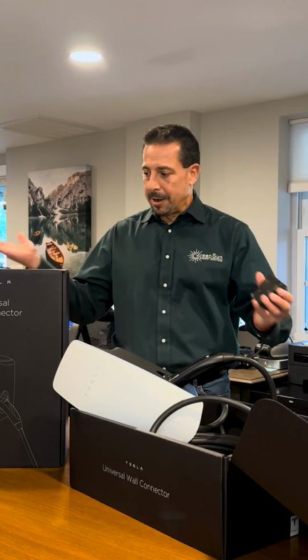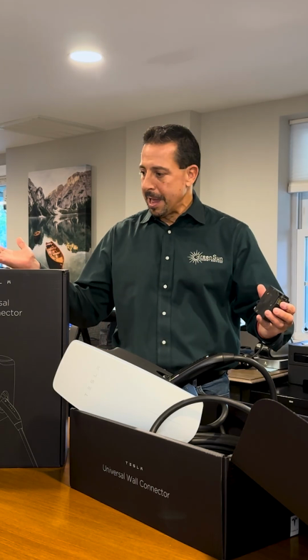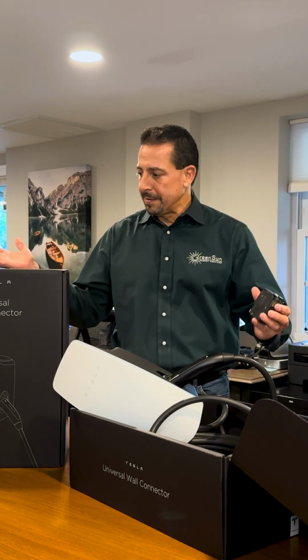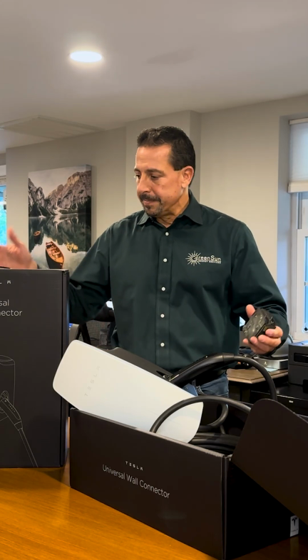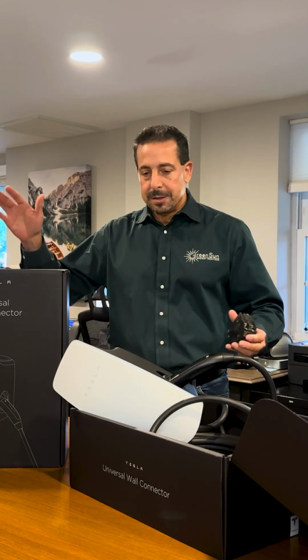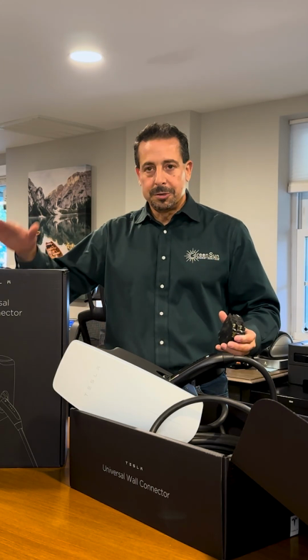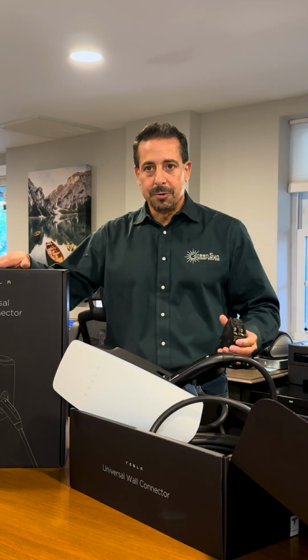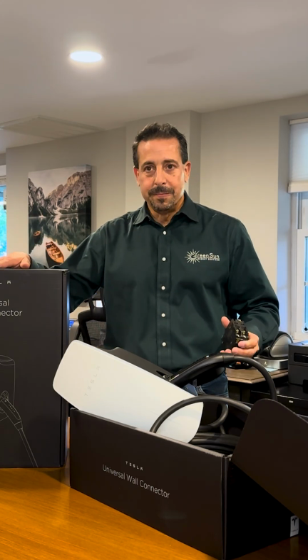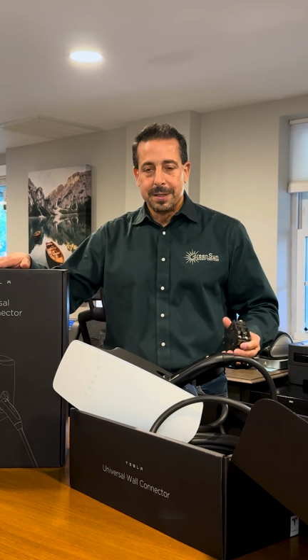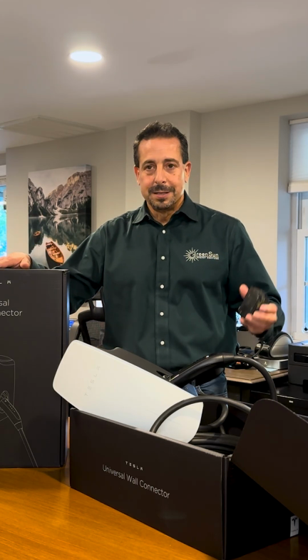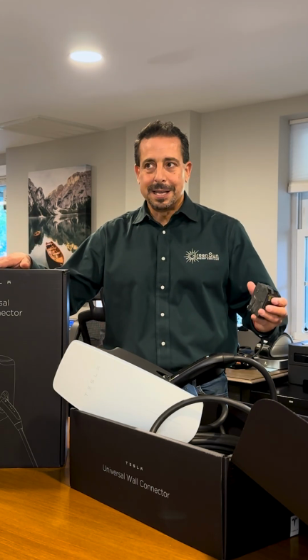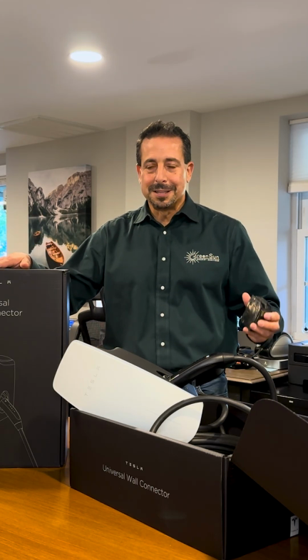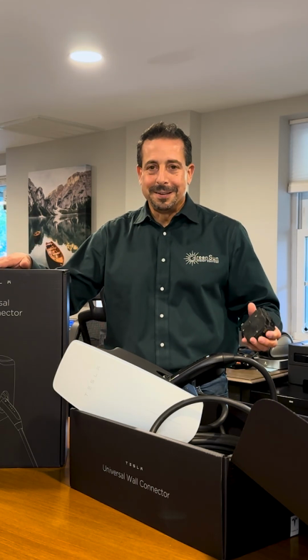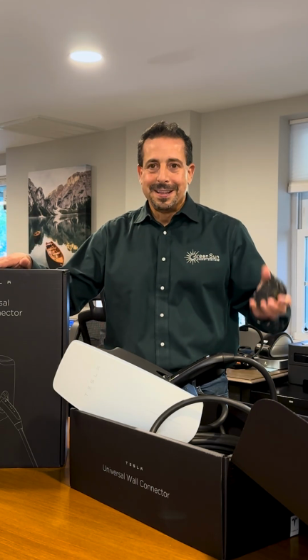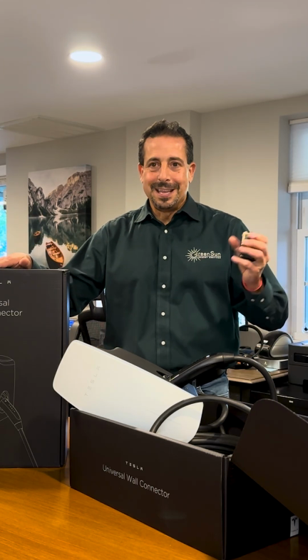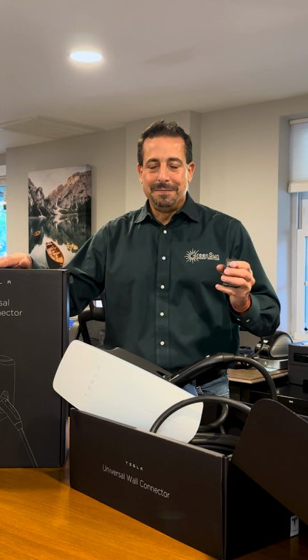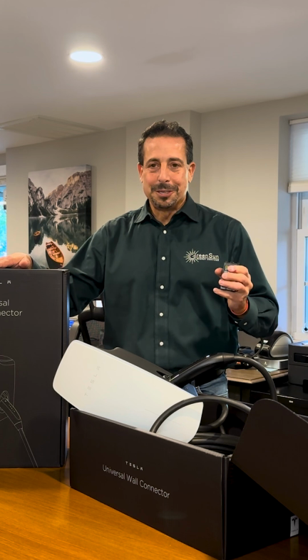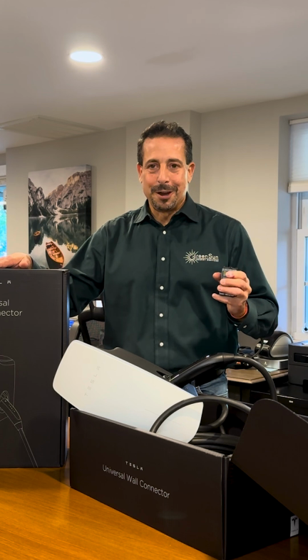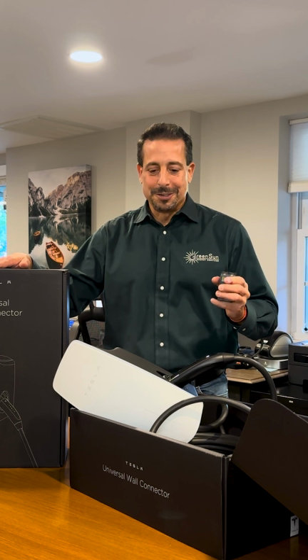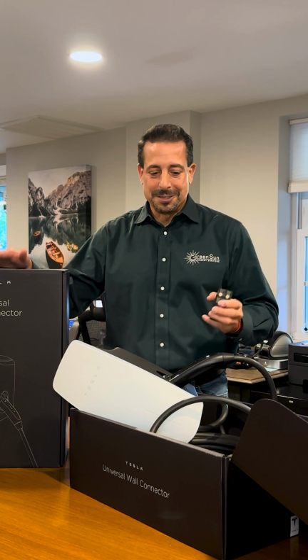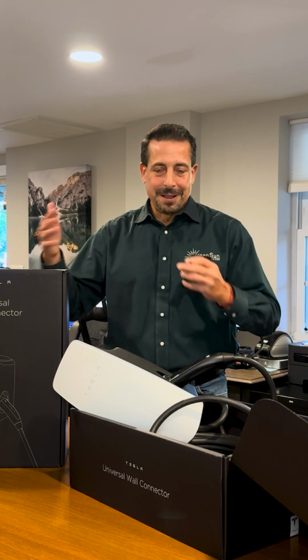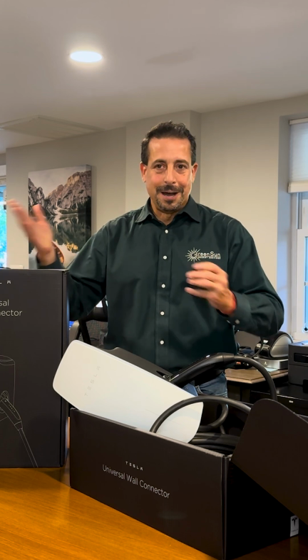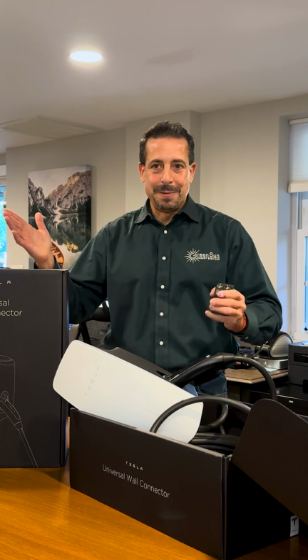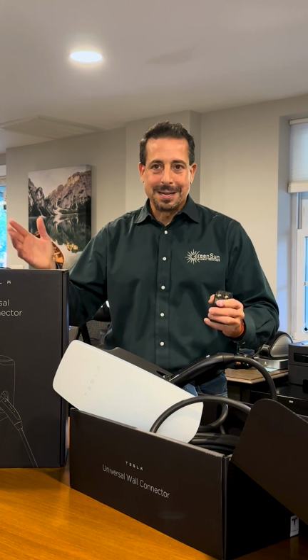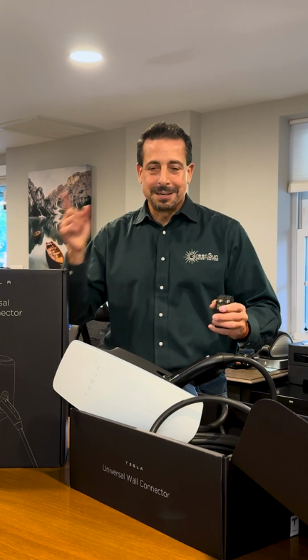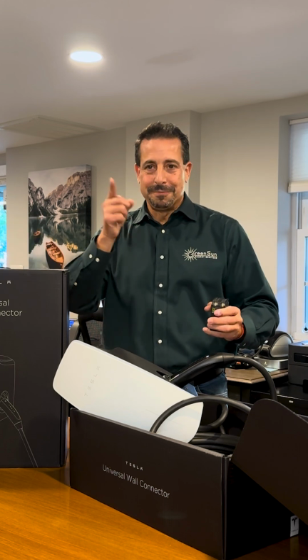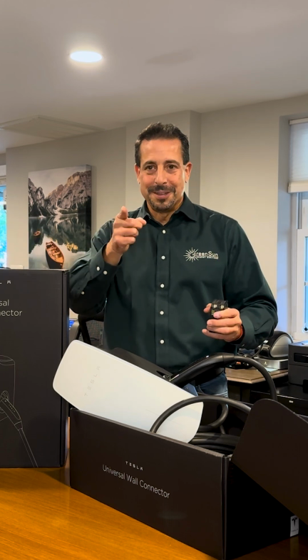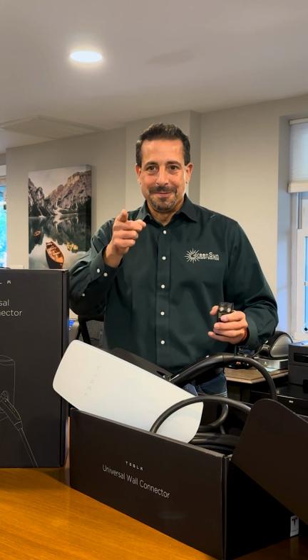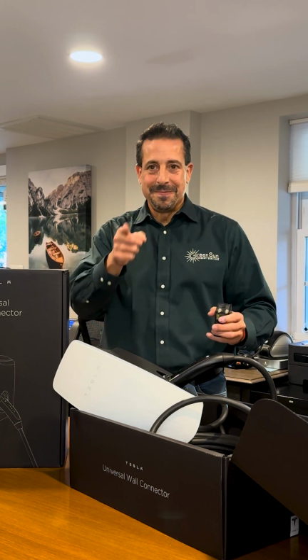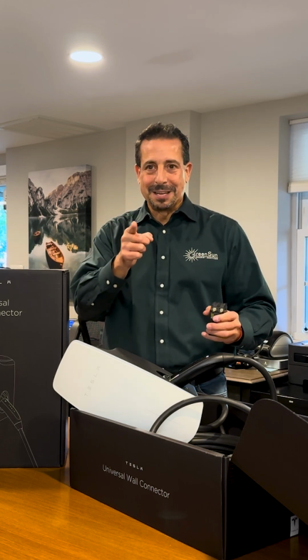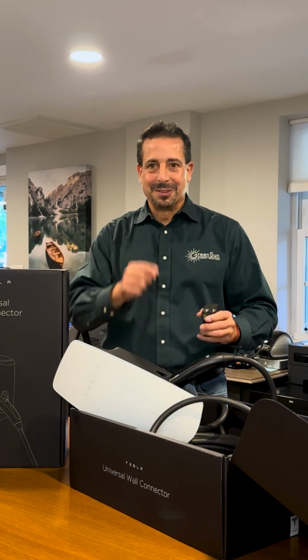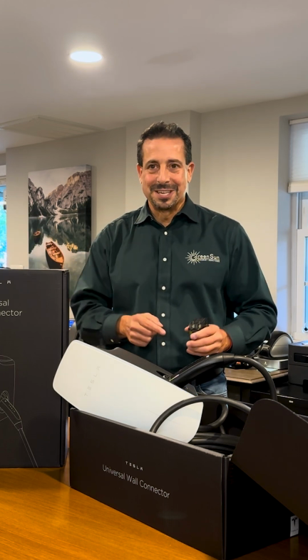So there you have it — two Tesla EV Chargers unboxed for you. Thanks for listening.